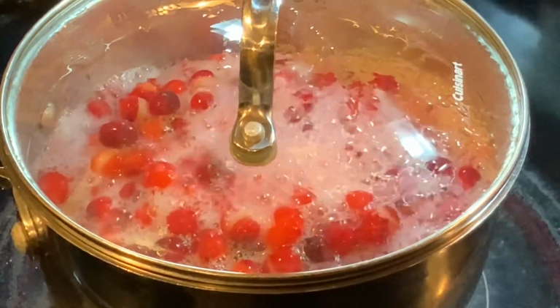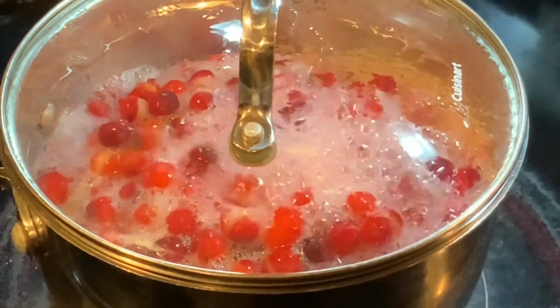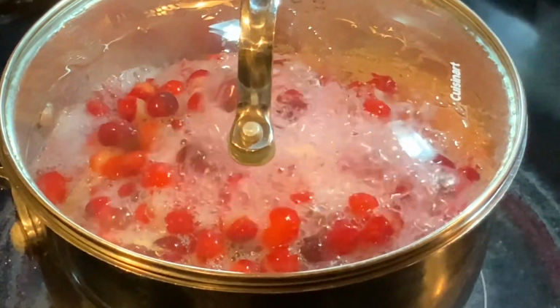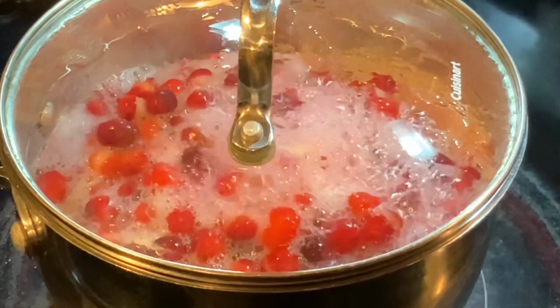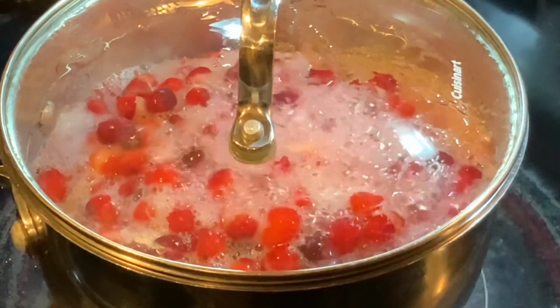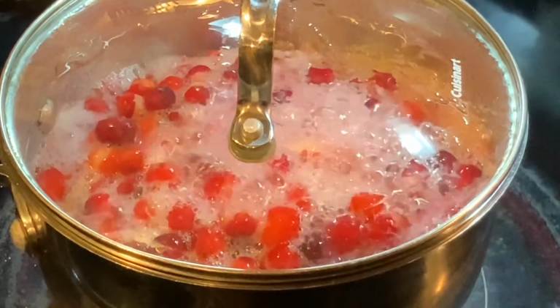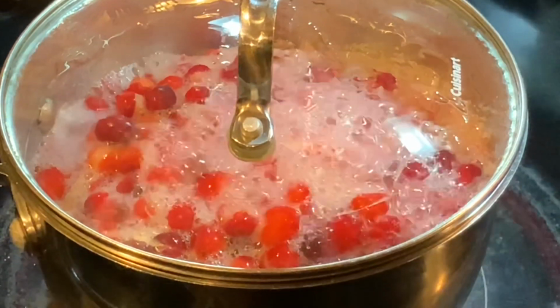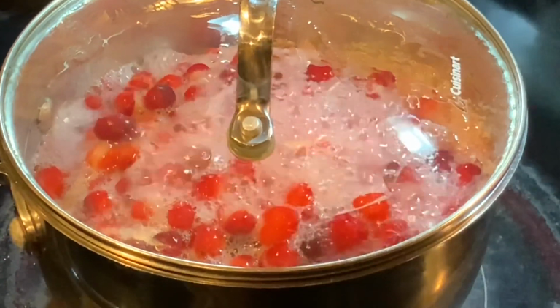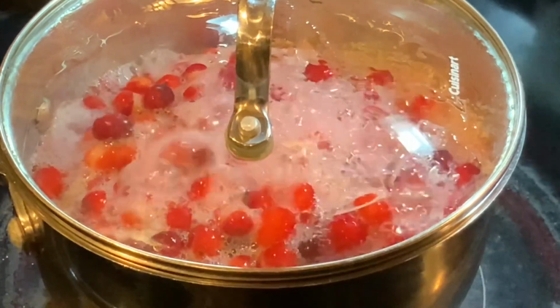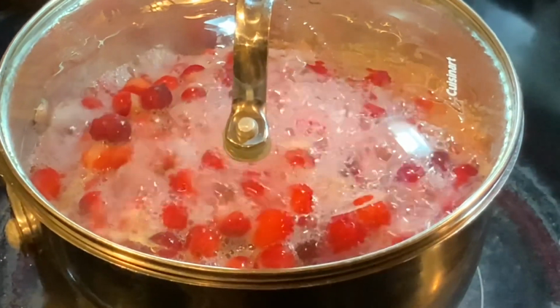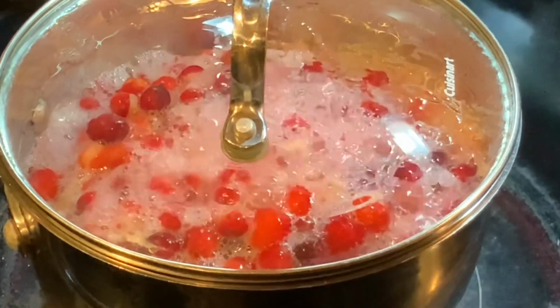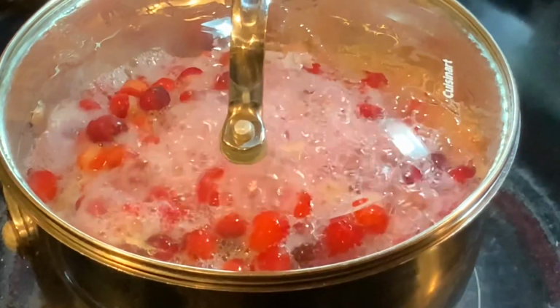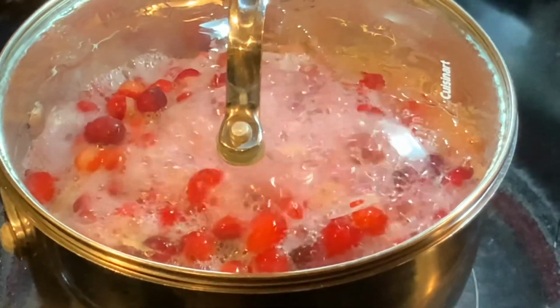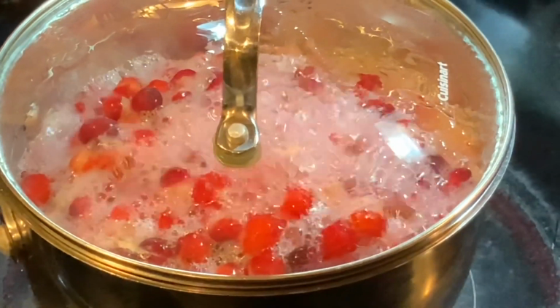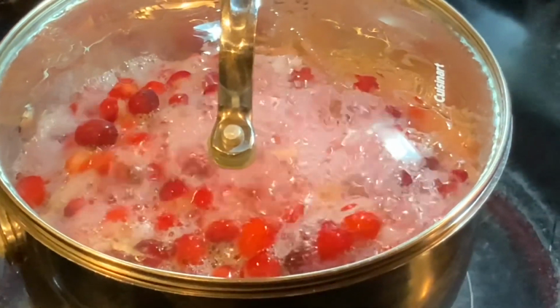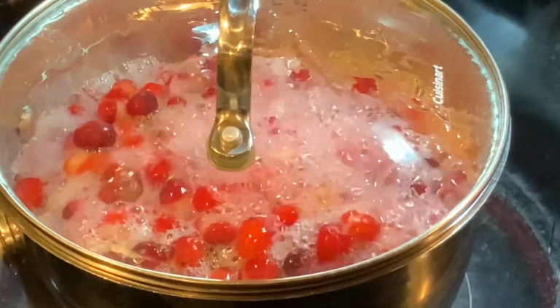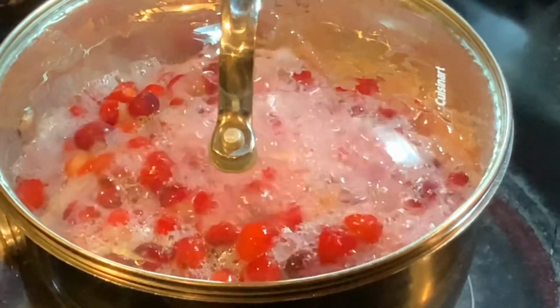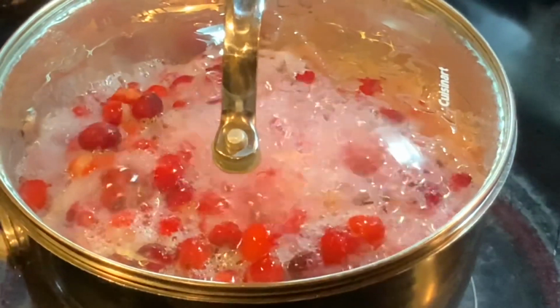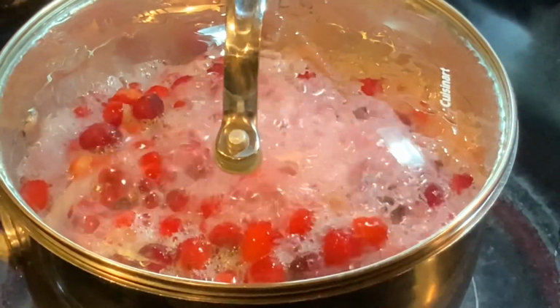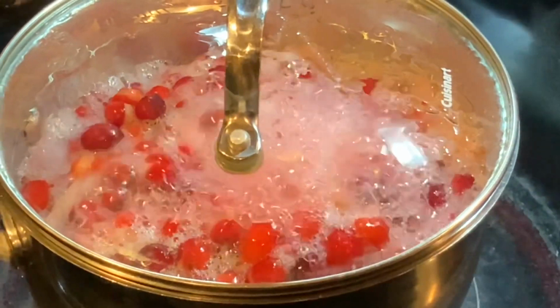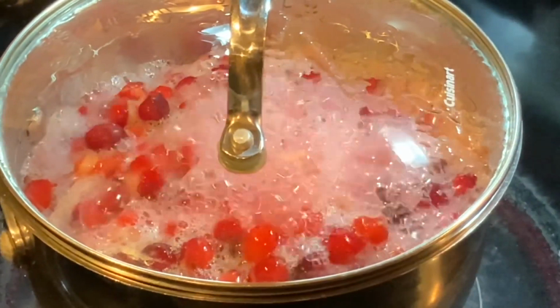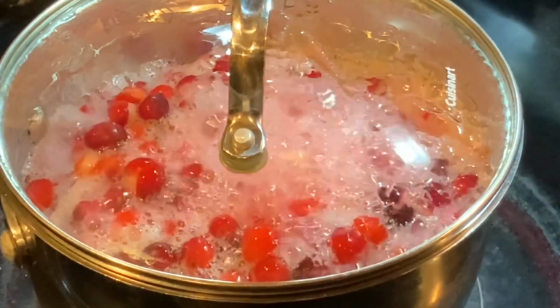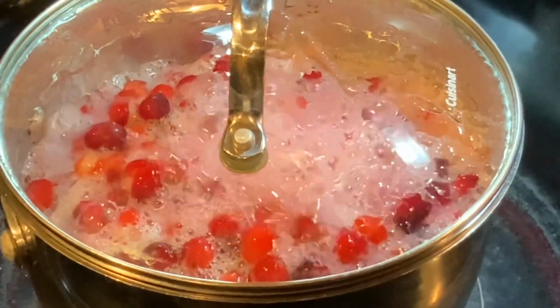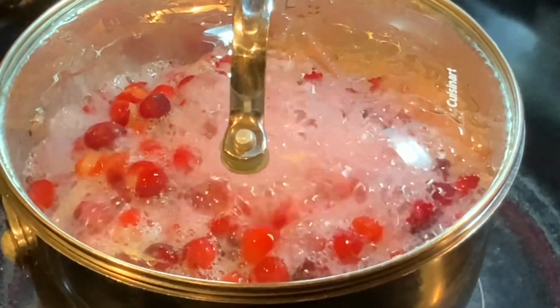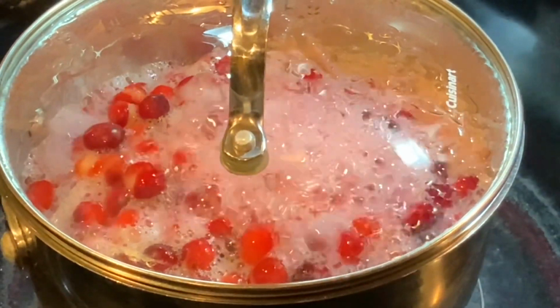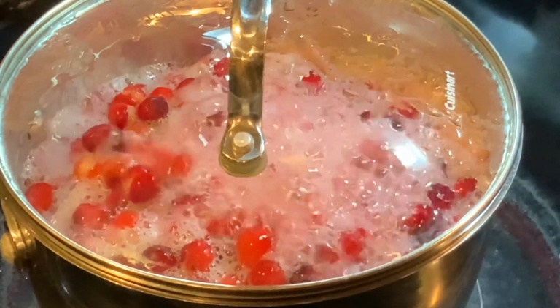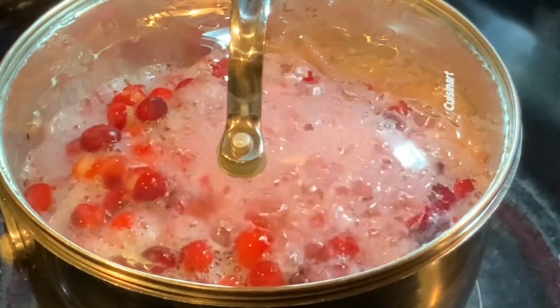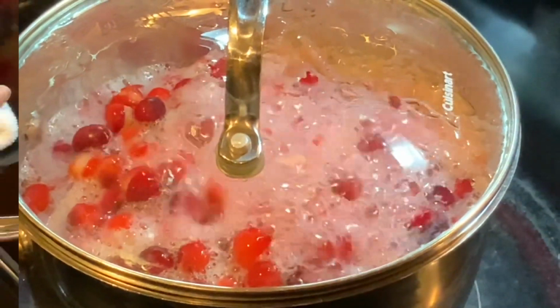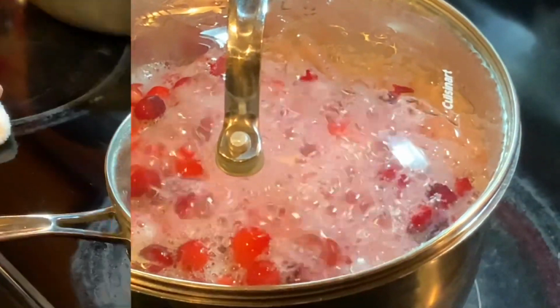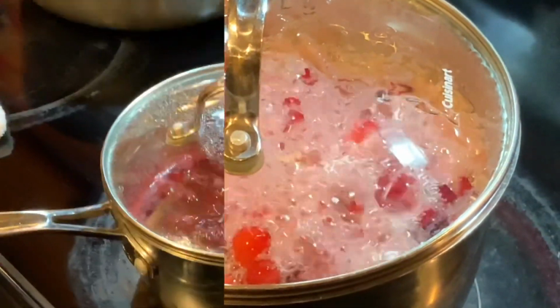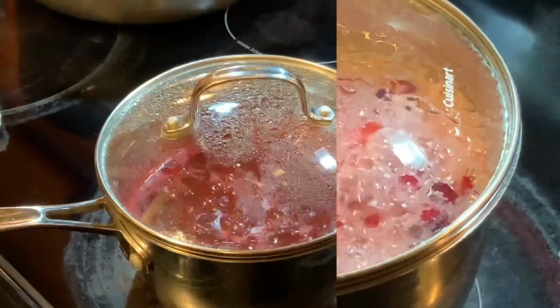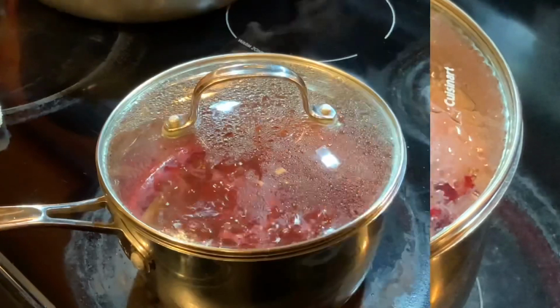From now on, you can make your own cranberry sauce — none of that canned stuff. Be right back.